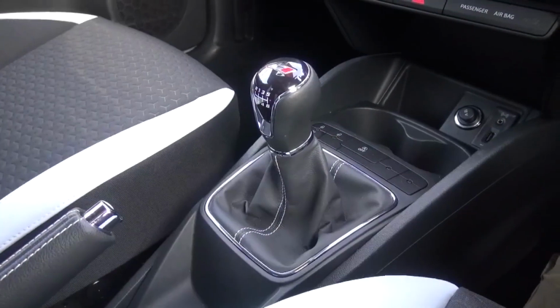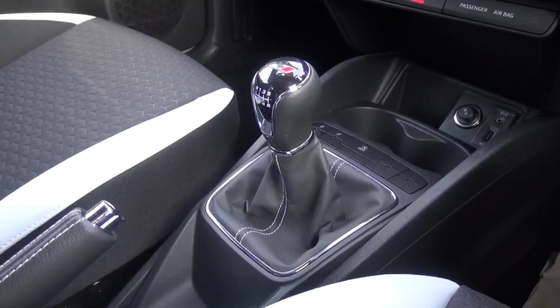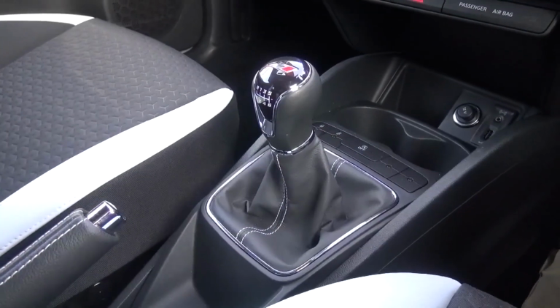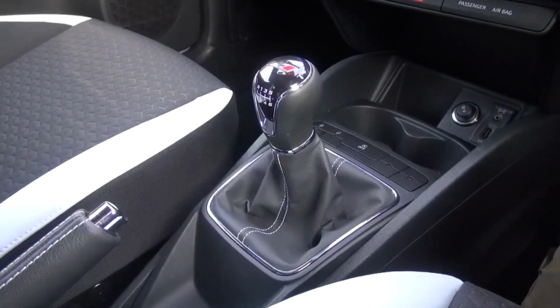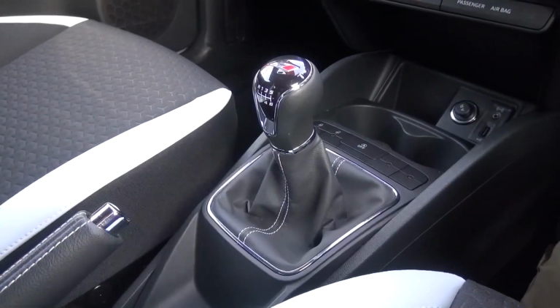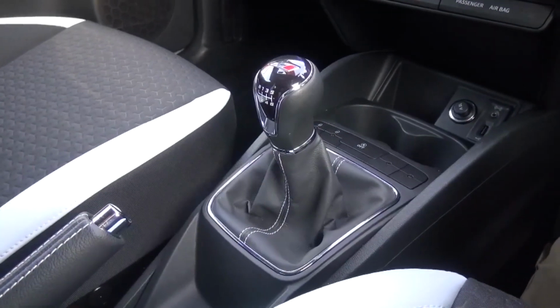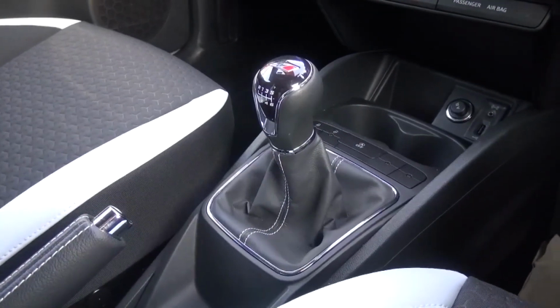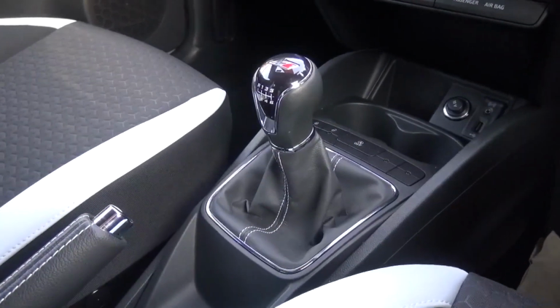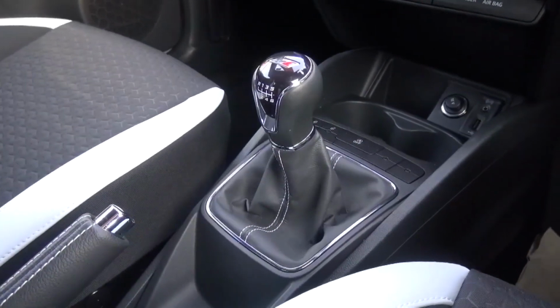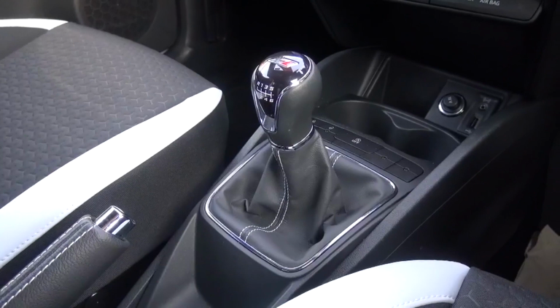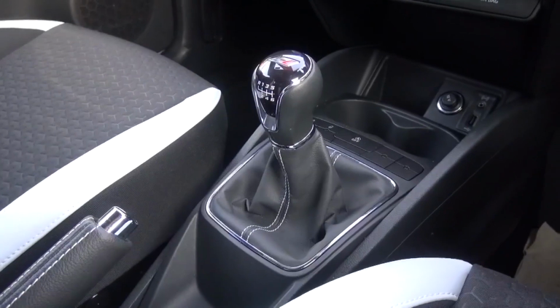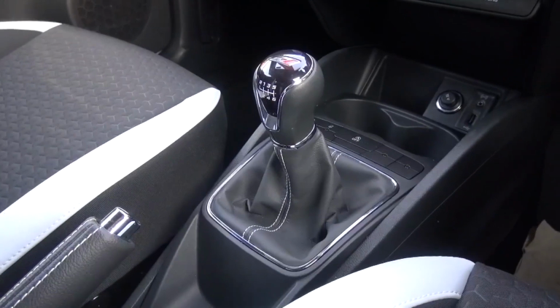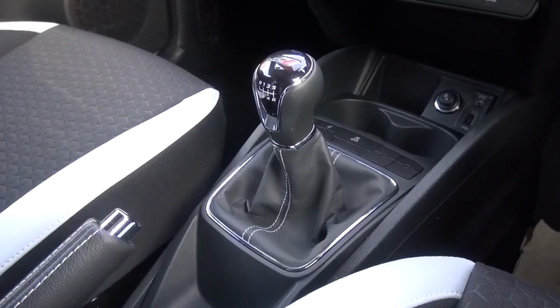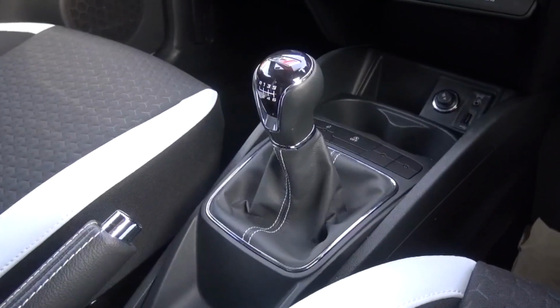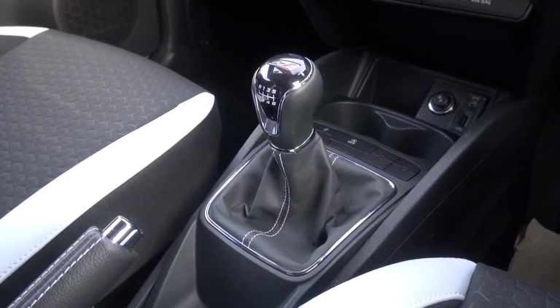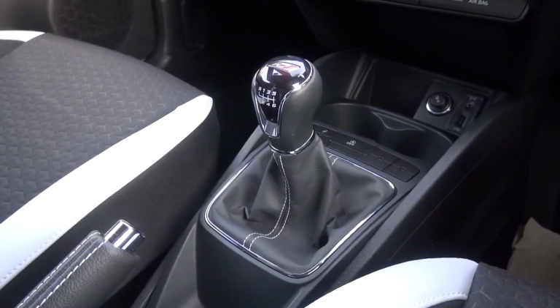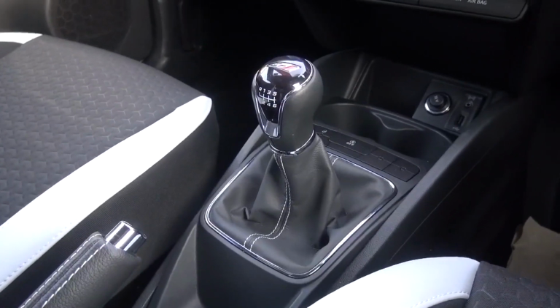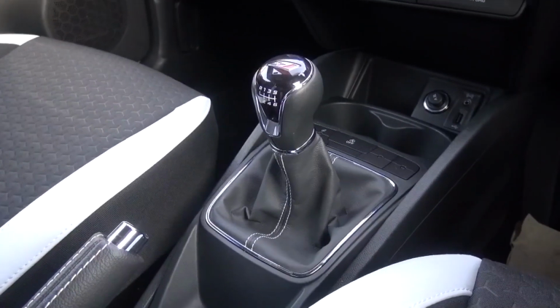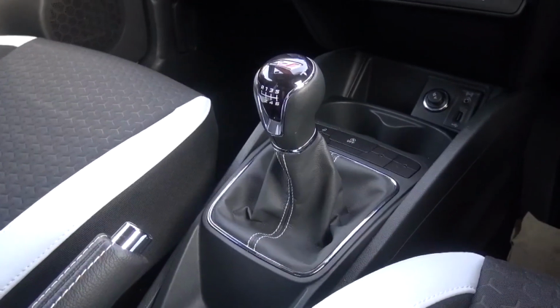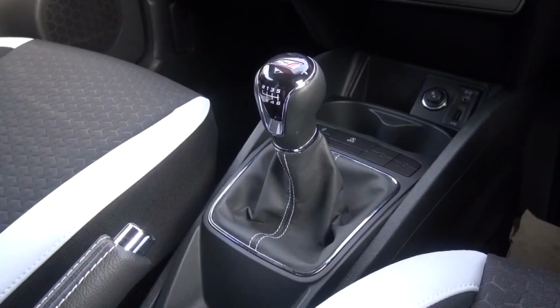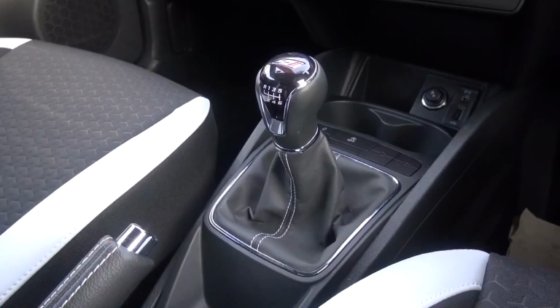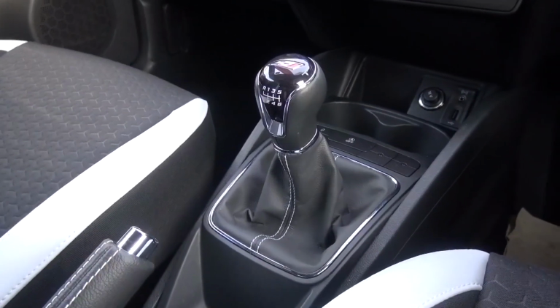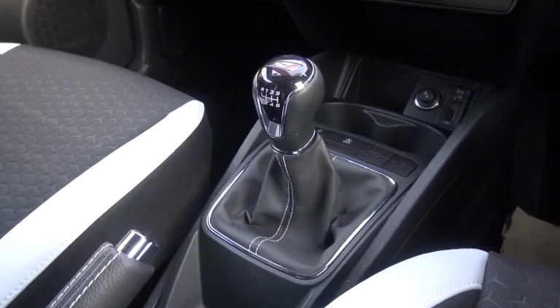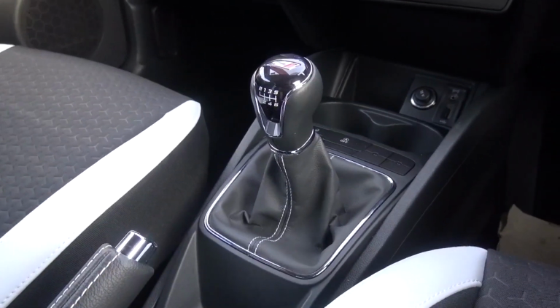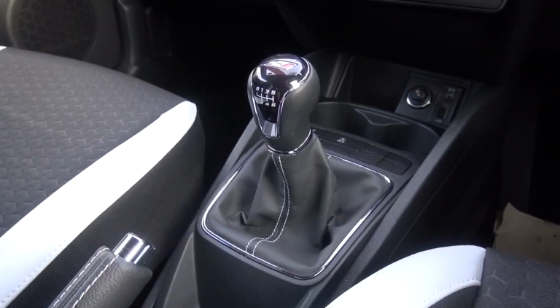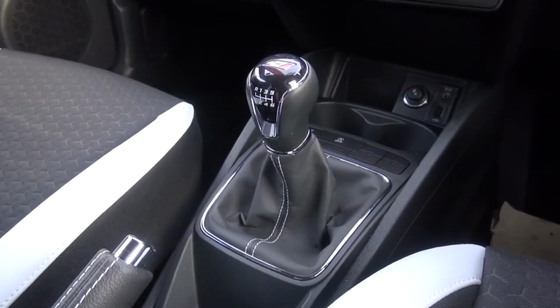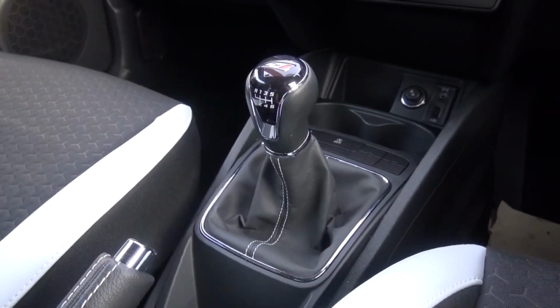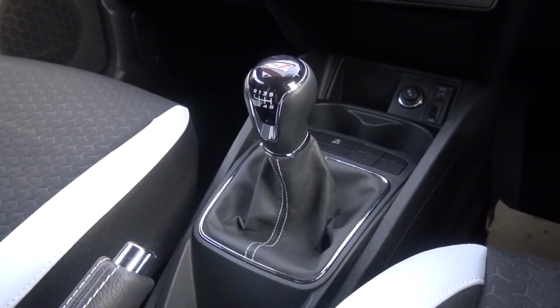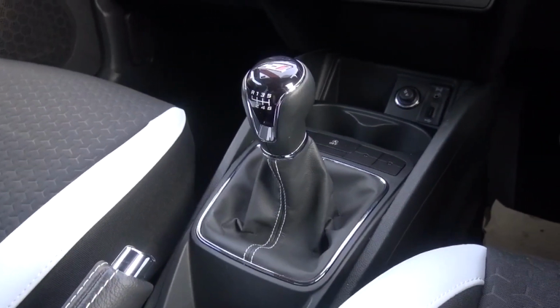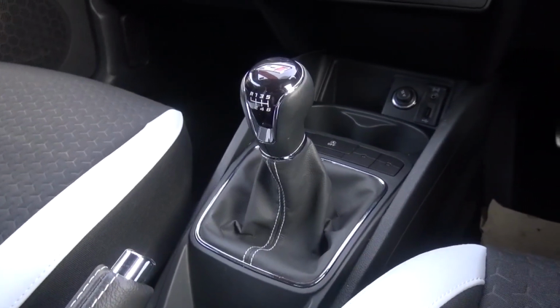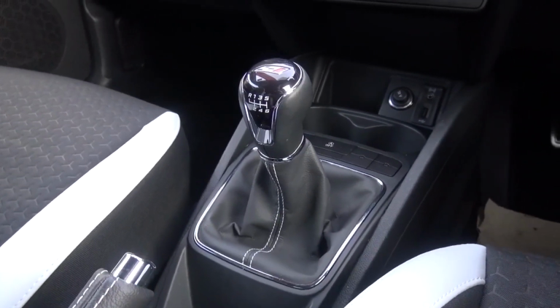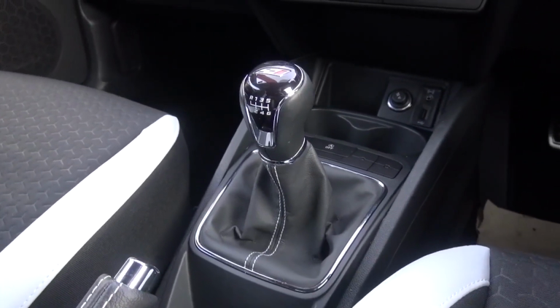As opposed to the Leon Cupra, the new Ibiza Cupra is only offered with a 6-speed manual gearbox.